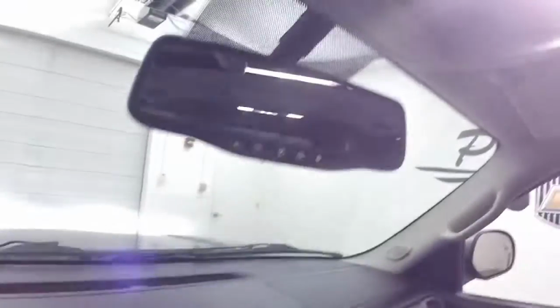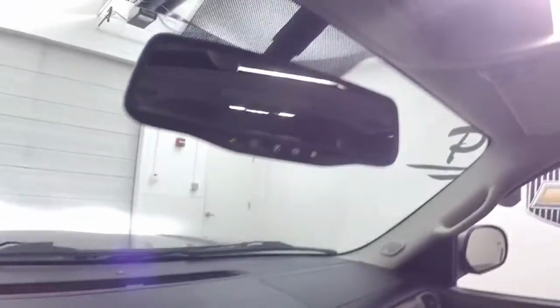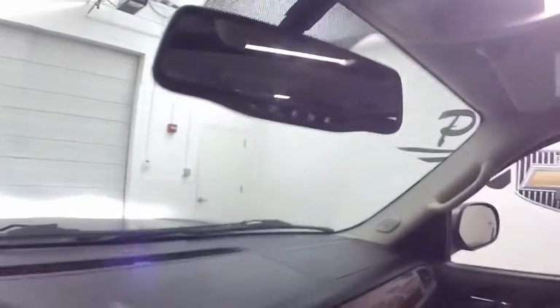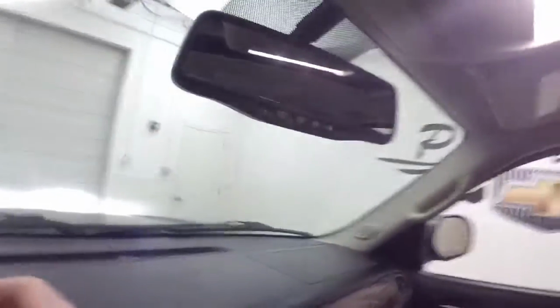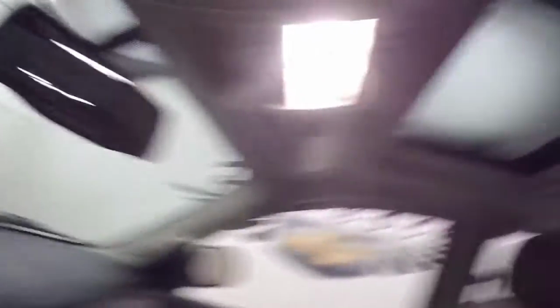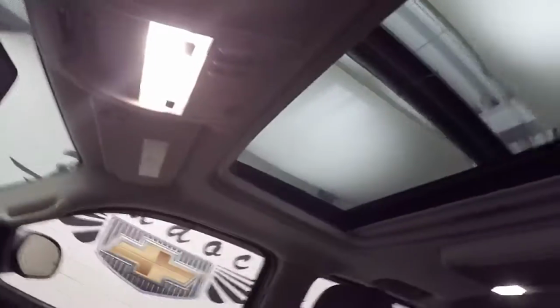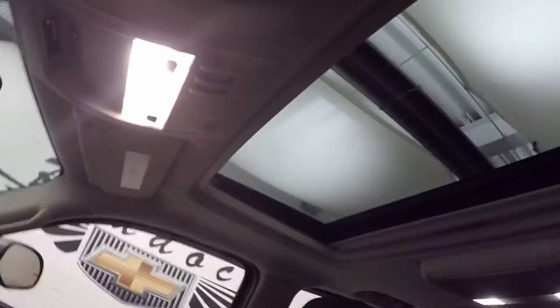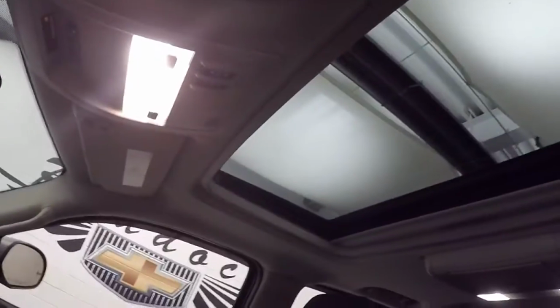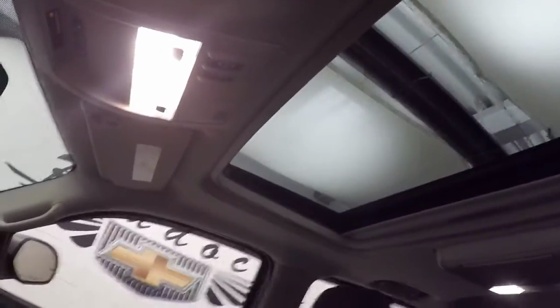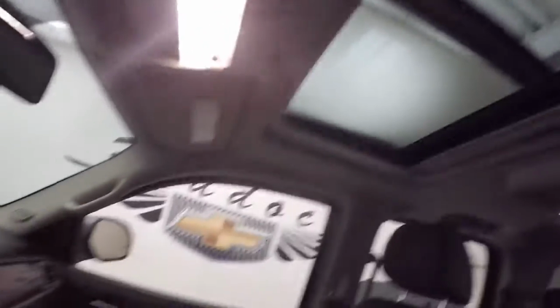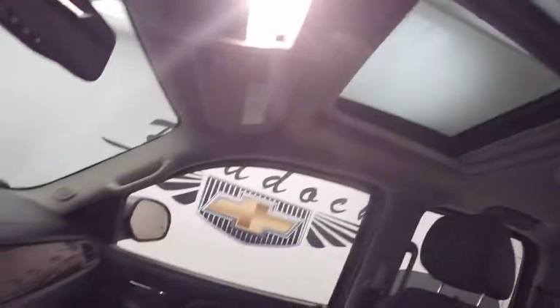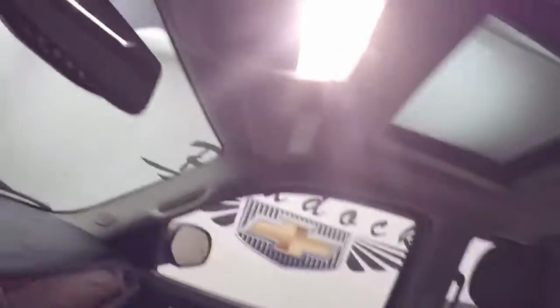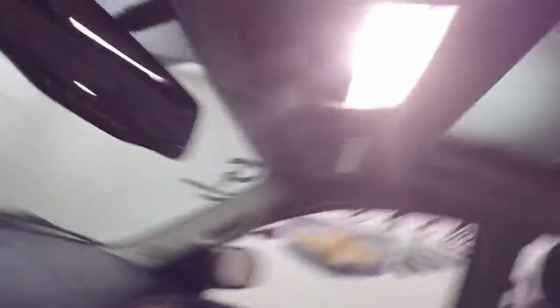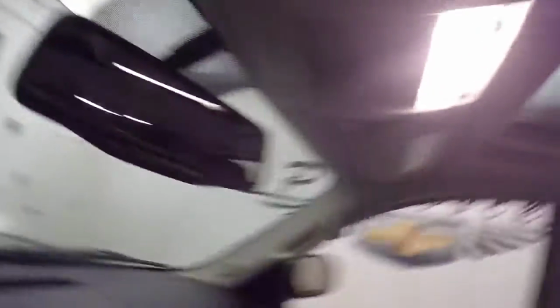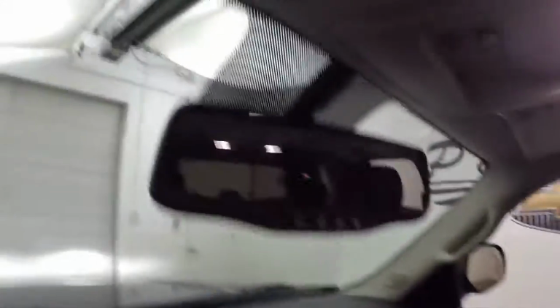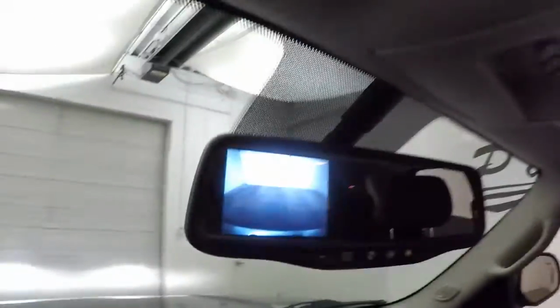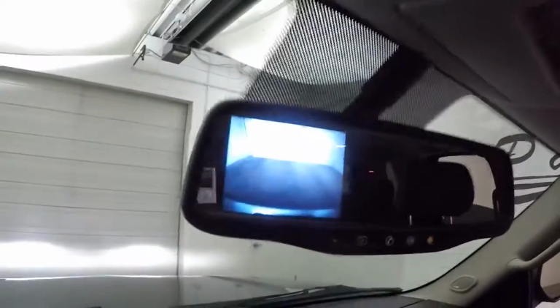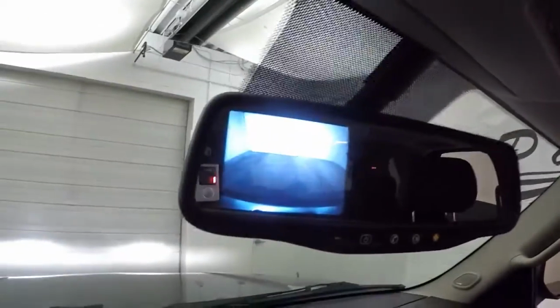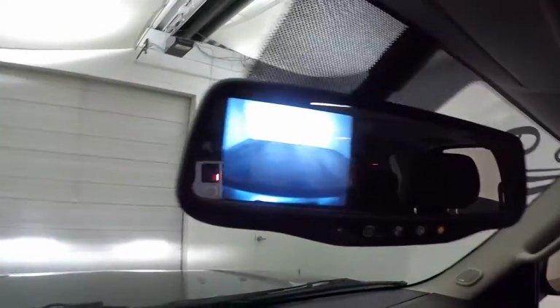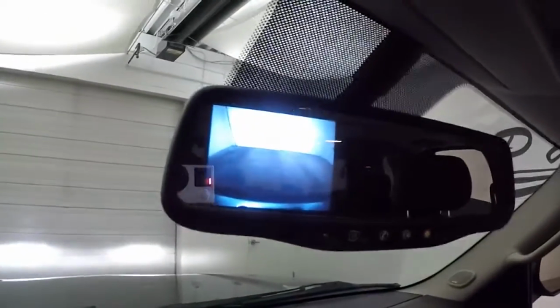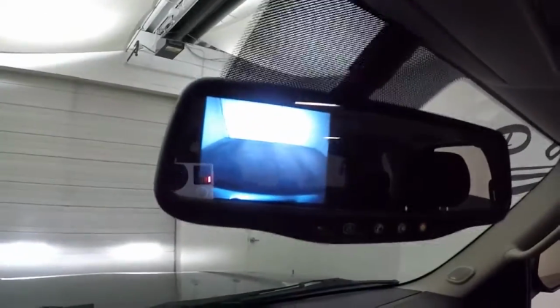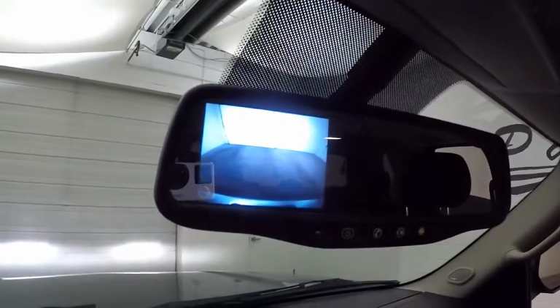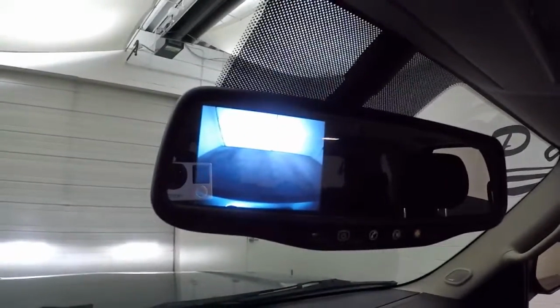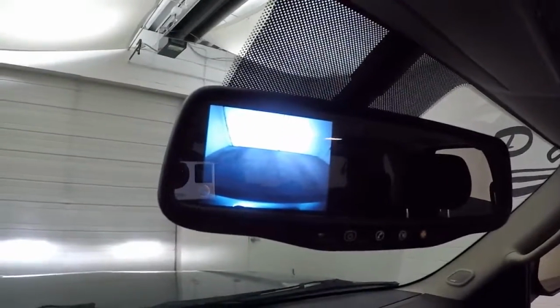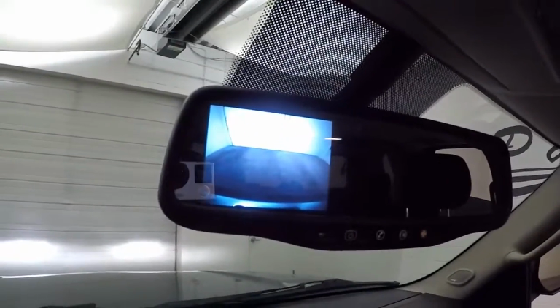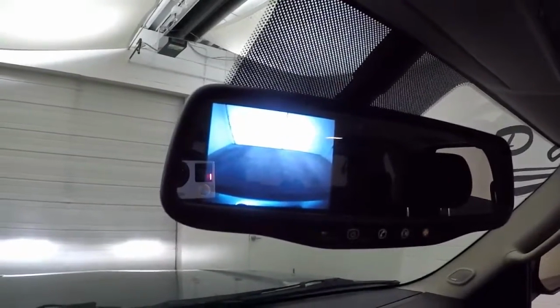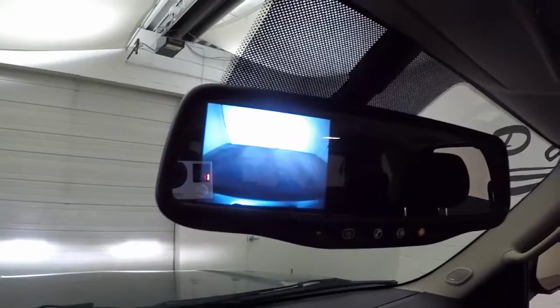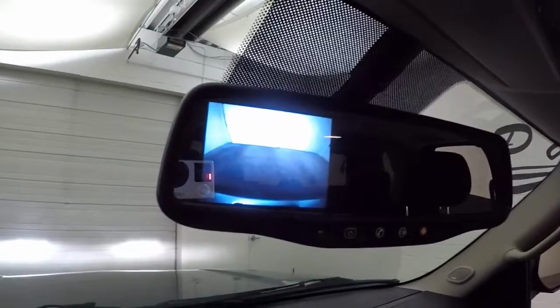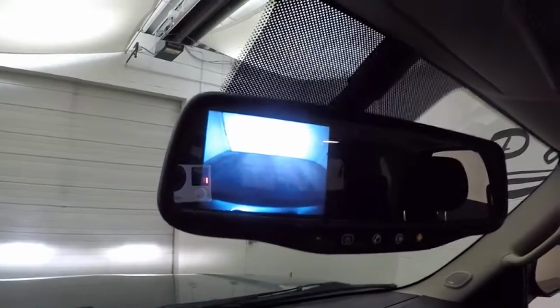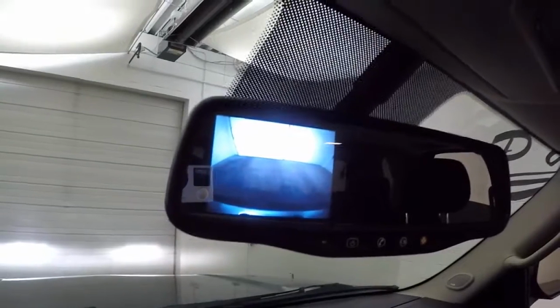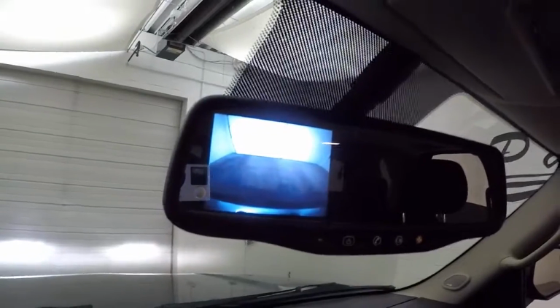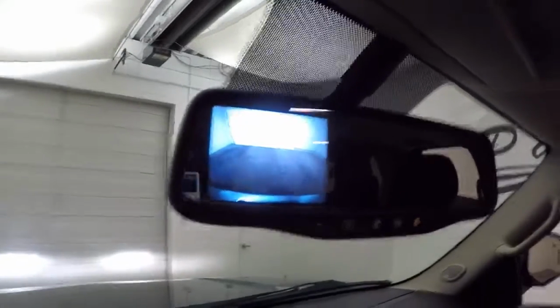It is remote-start capable. There is a power sunroof, and there's a rear backup camera — the screen is in the rearview mirror.